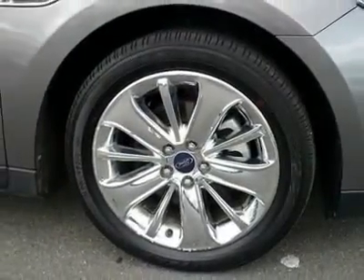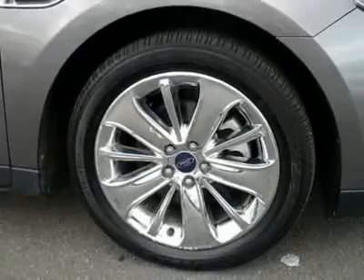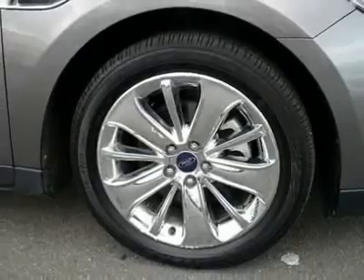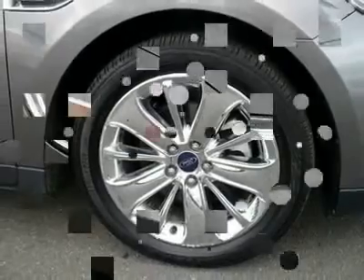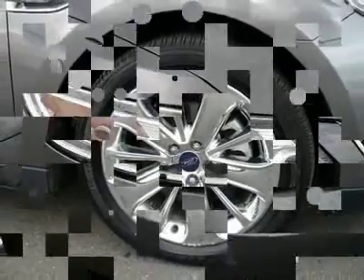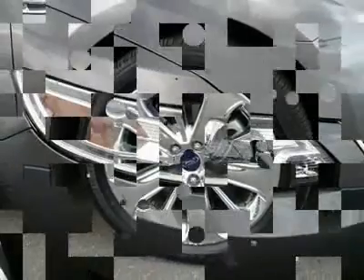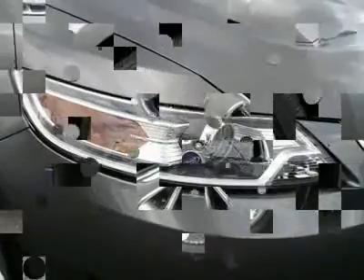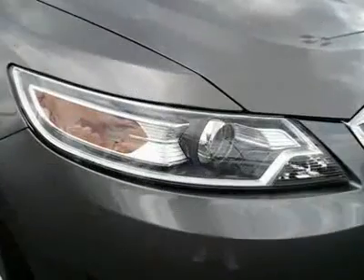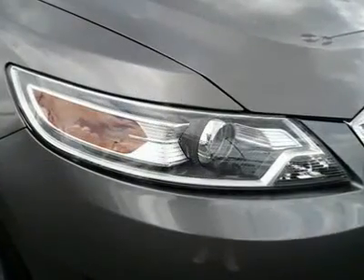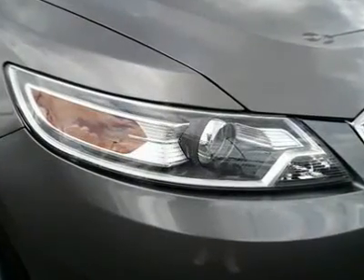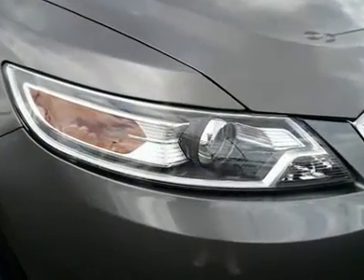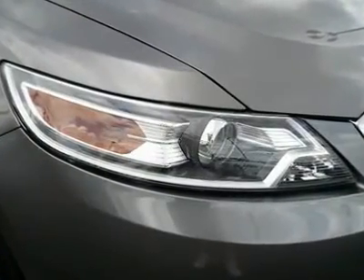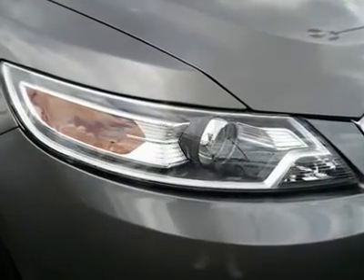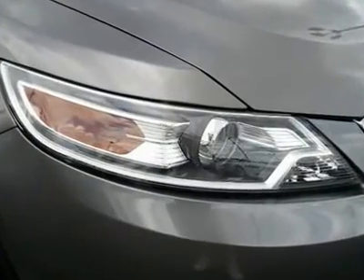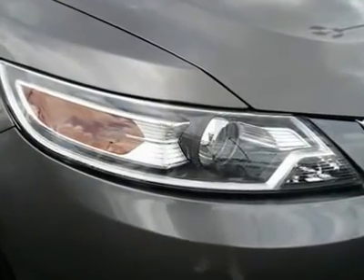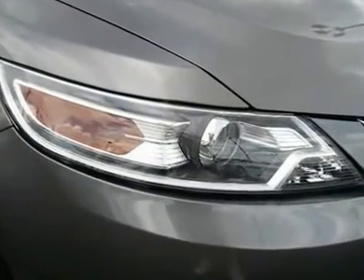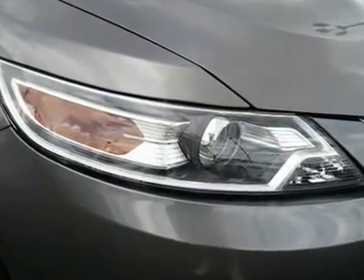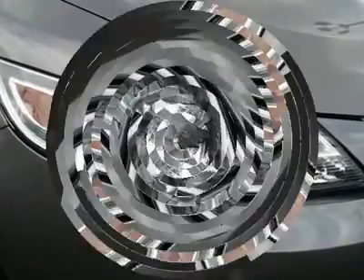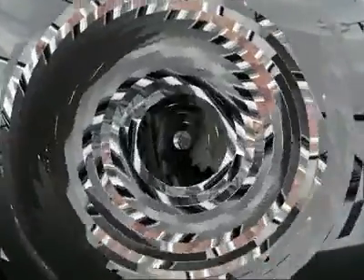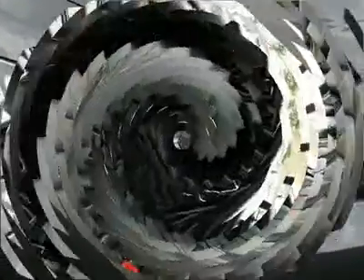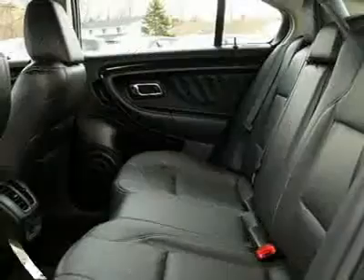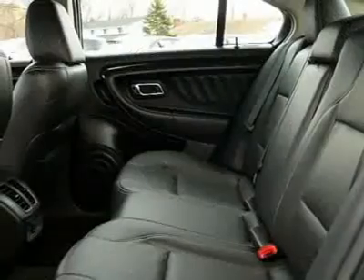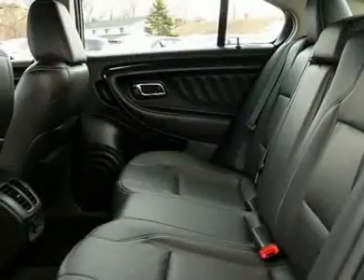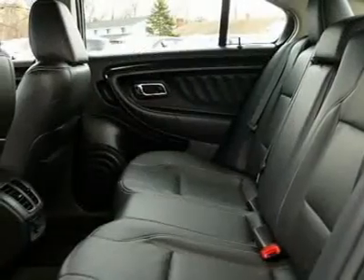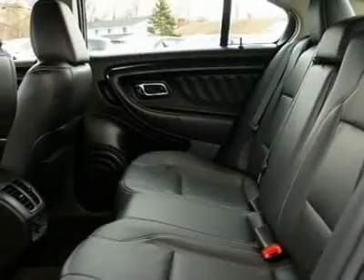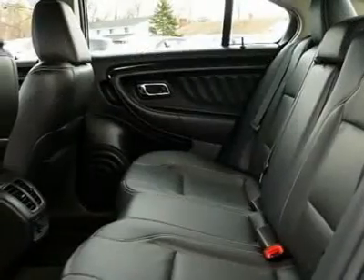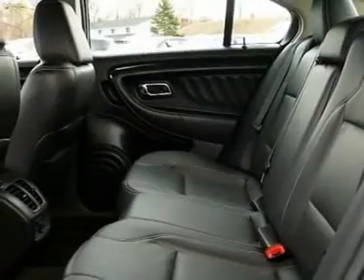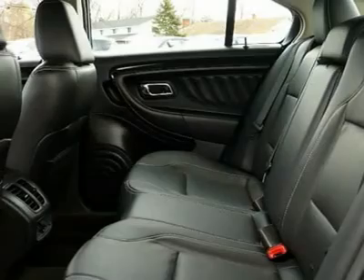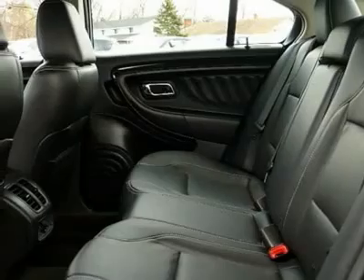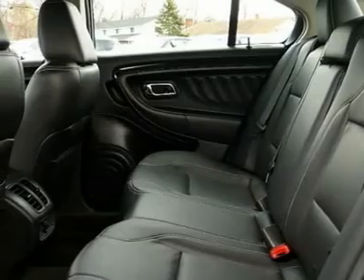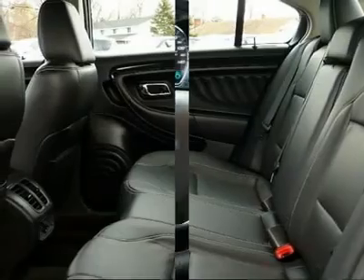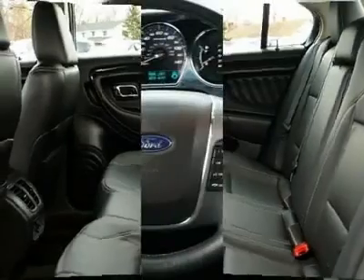Adjustable steering wheel, floor mats, cruise control, keyless entry, auto dimming rear view mirror.